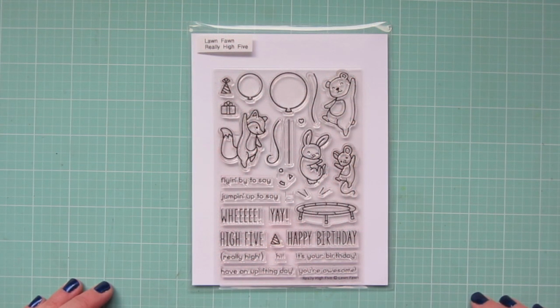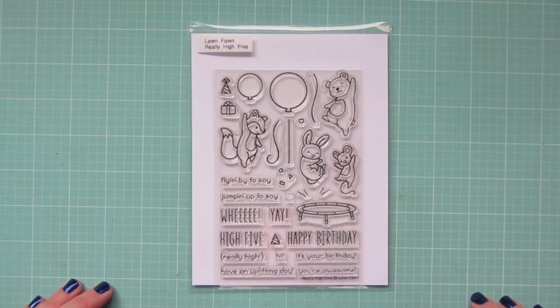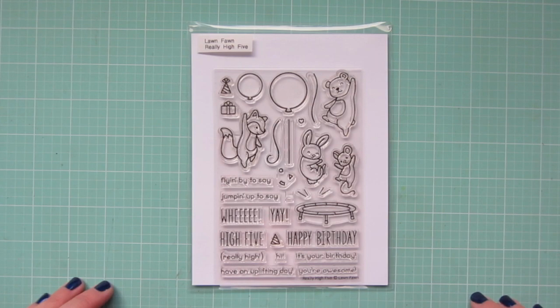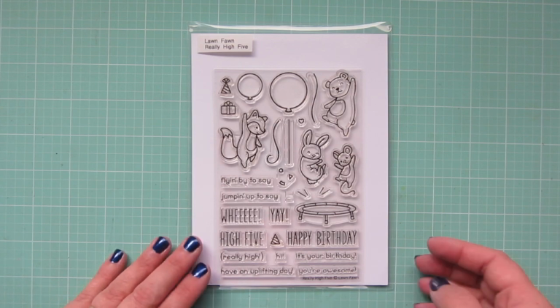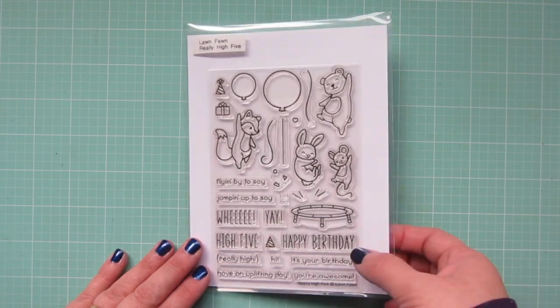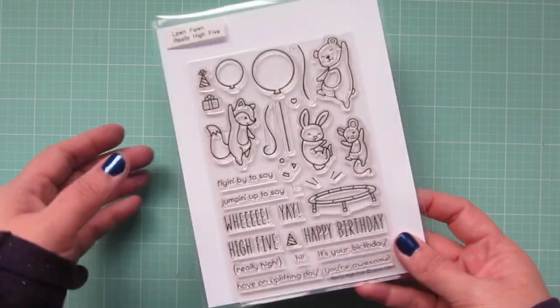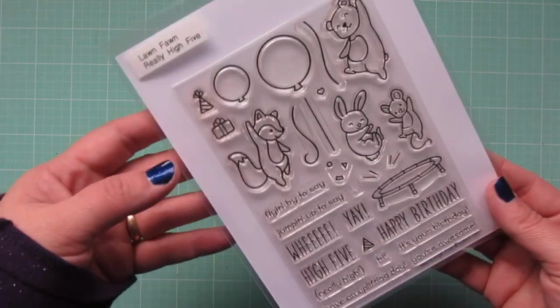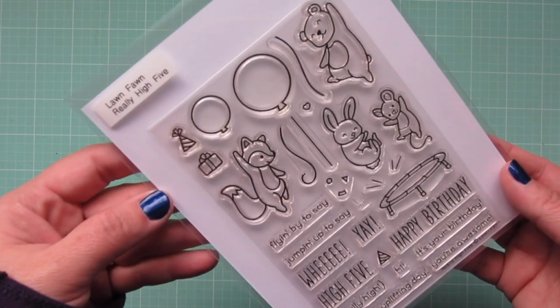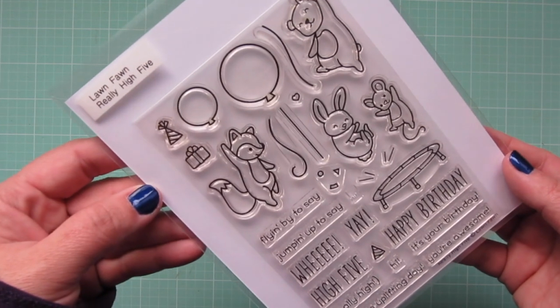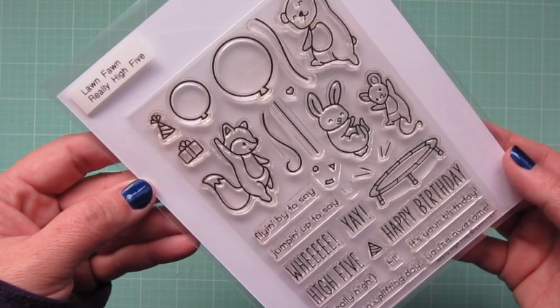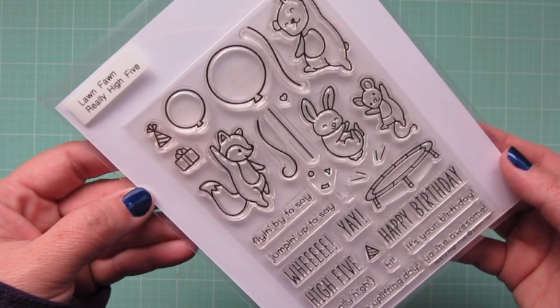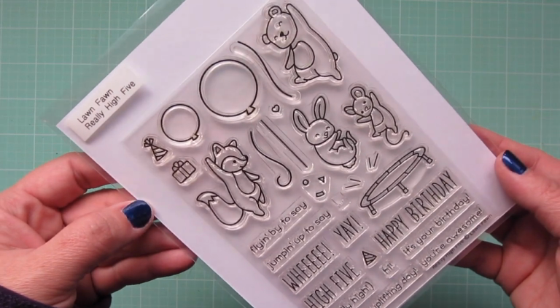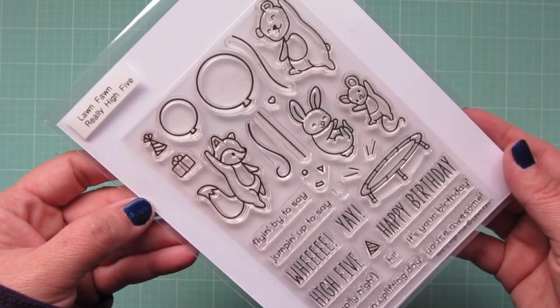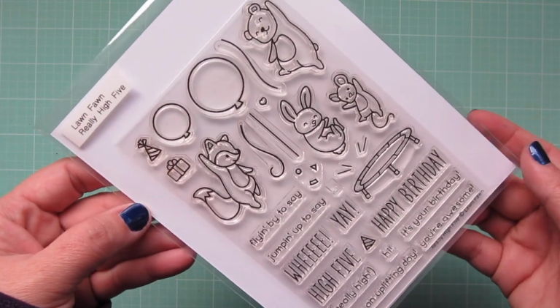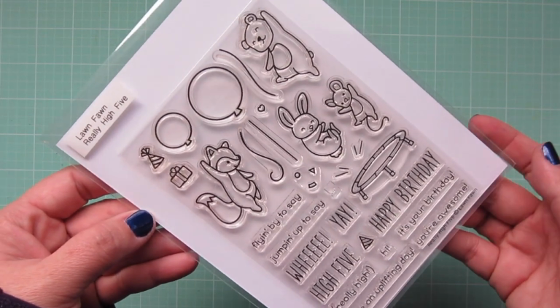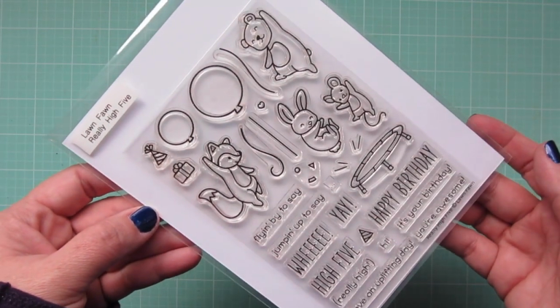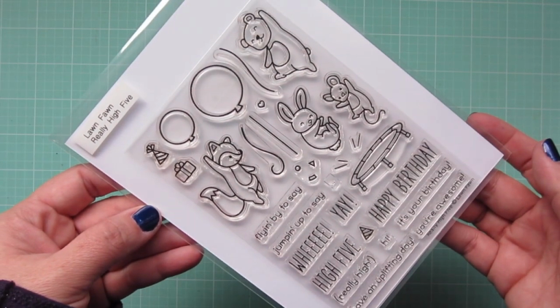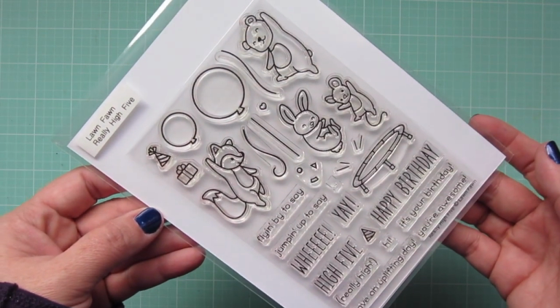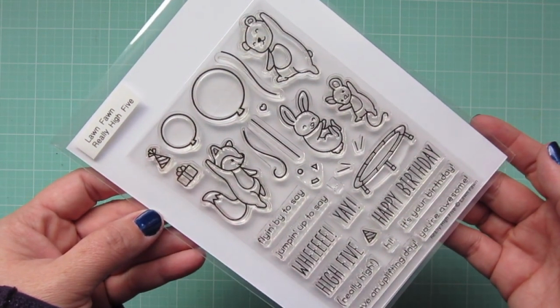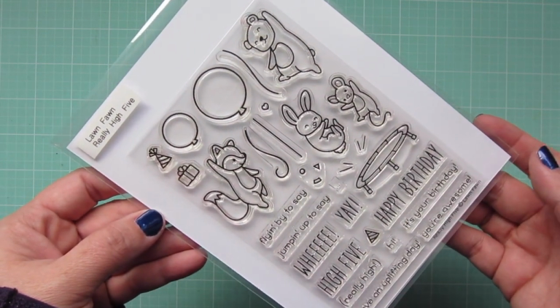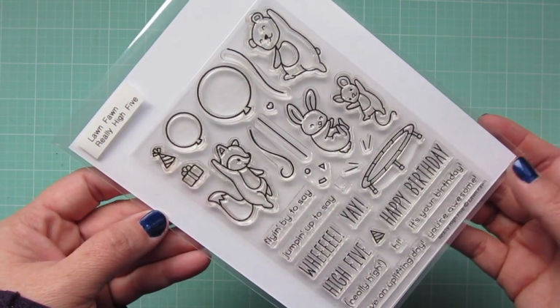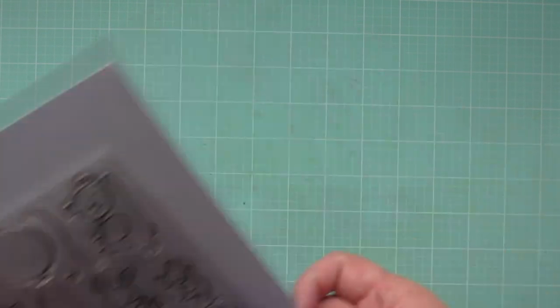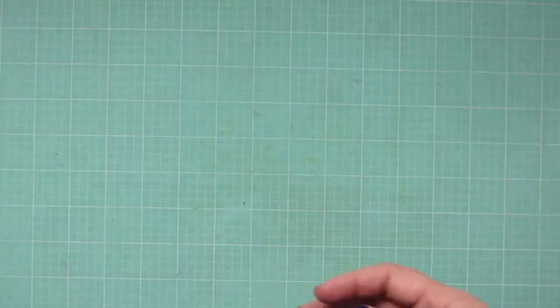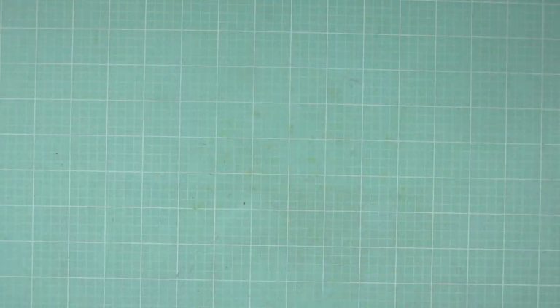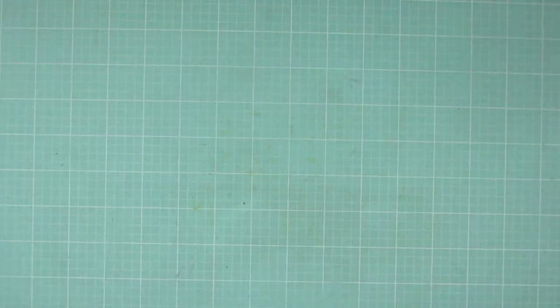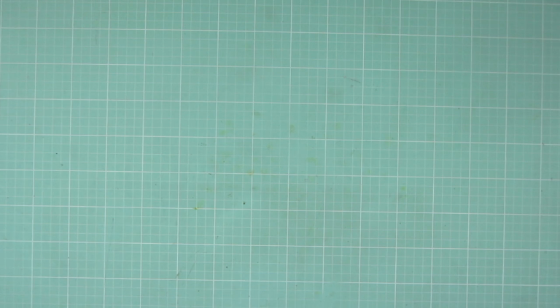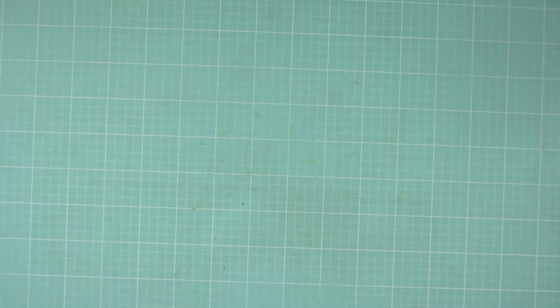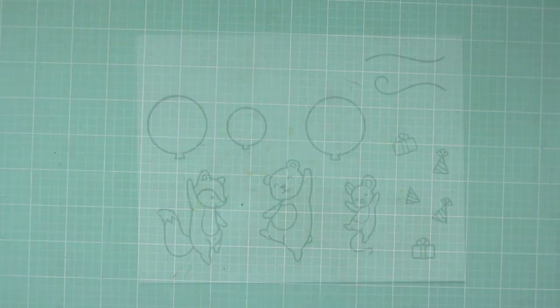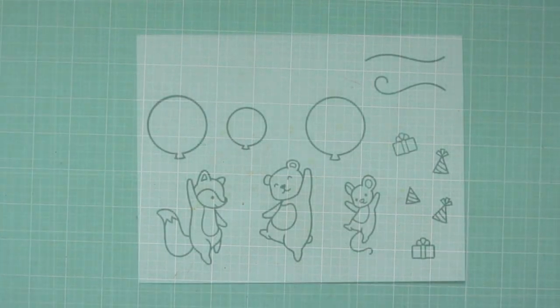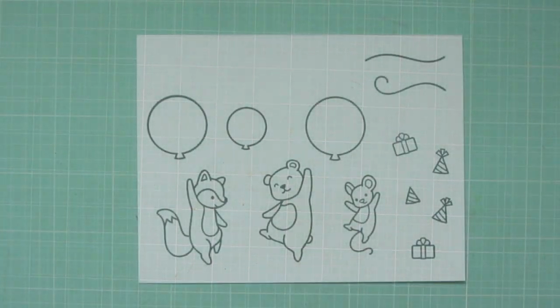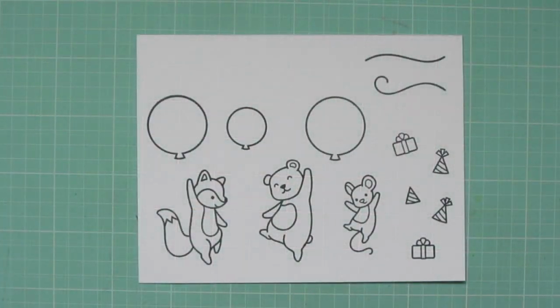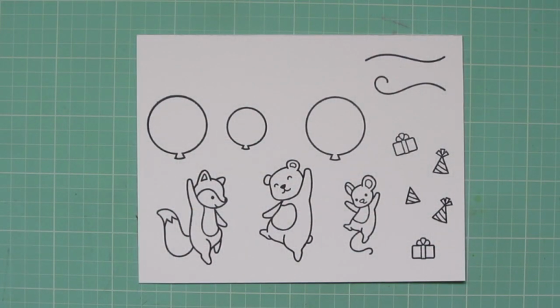Hey friends, it's Kristi. Welcome back to my channel. Today I'm going to be making a card using Lawn Fawn's Really High Five.